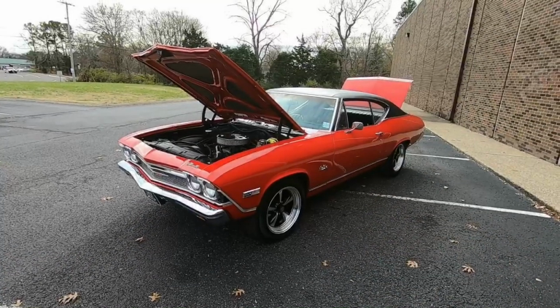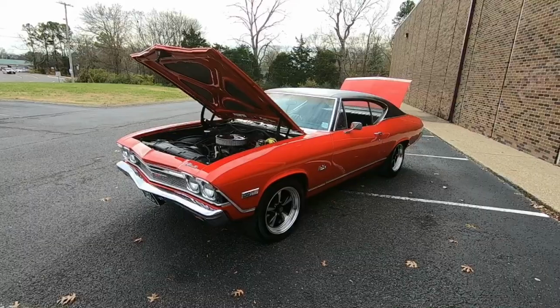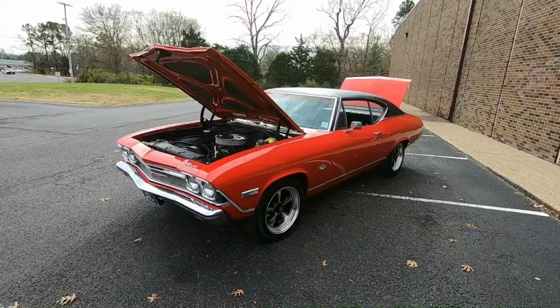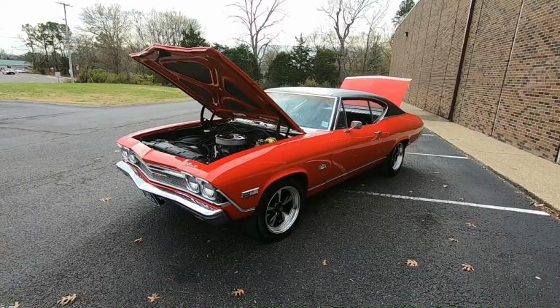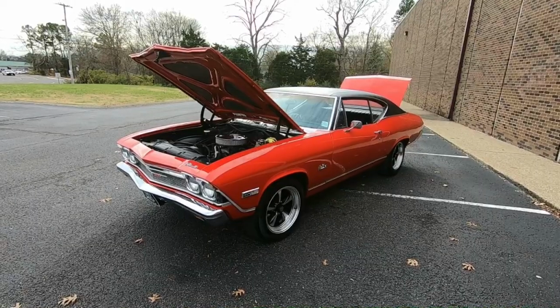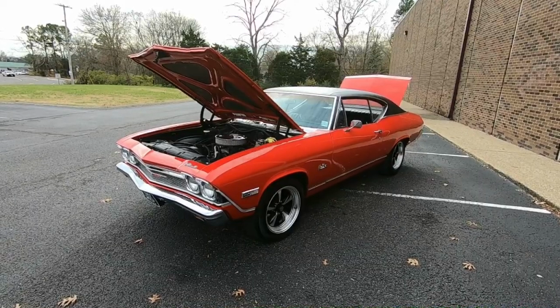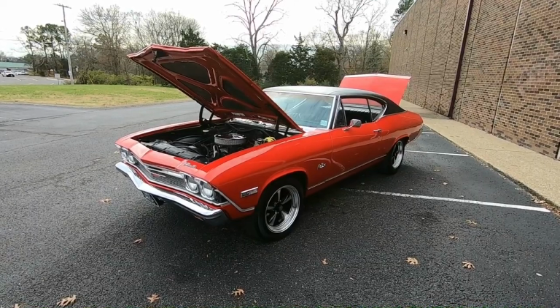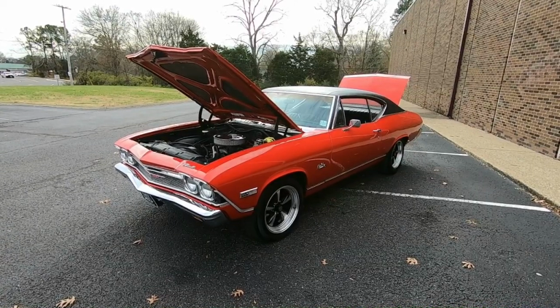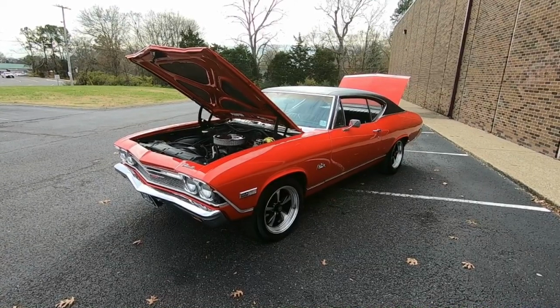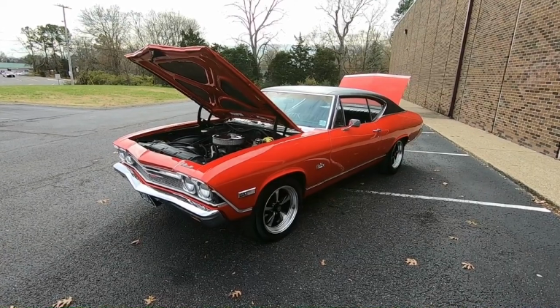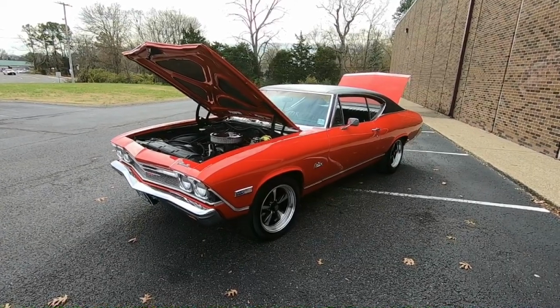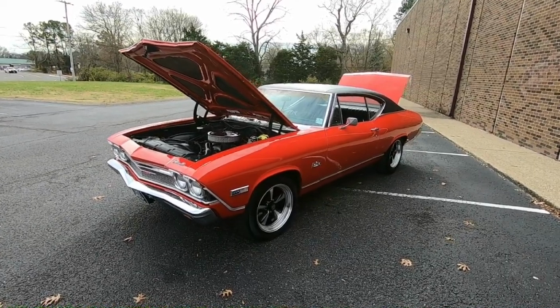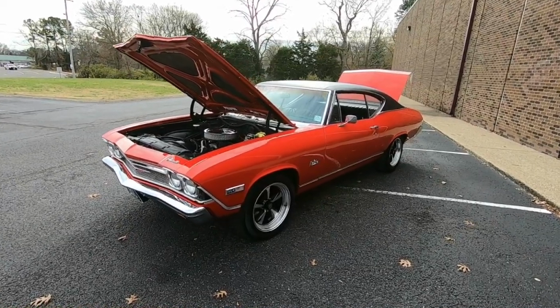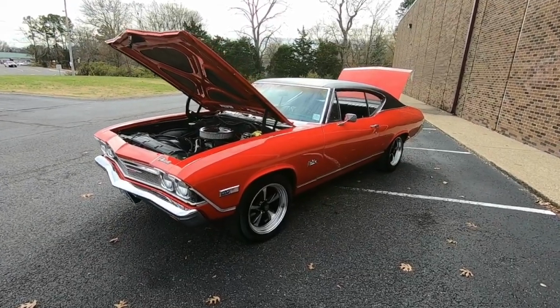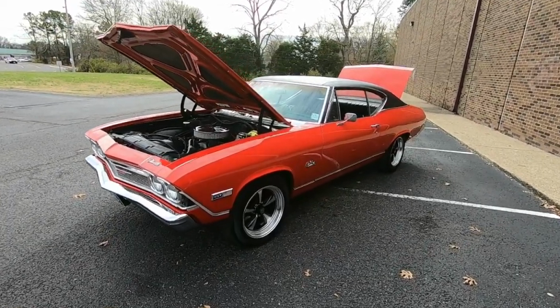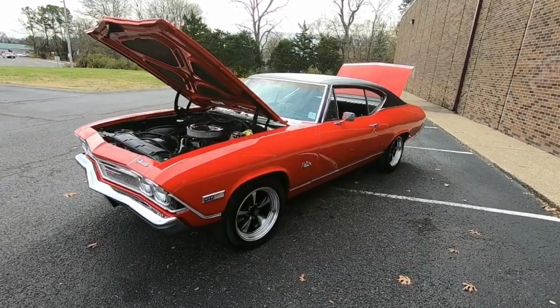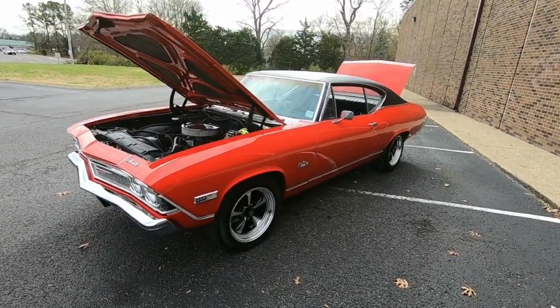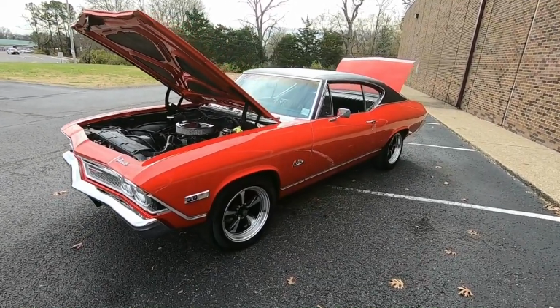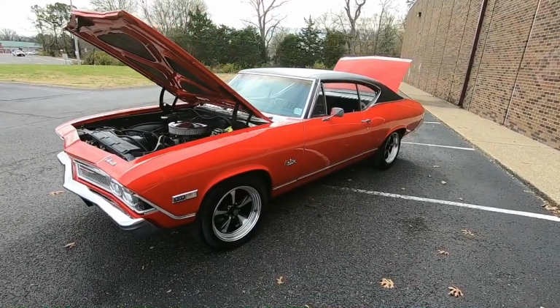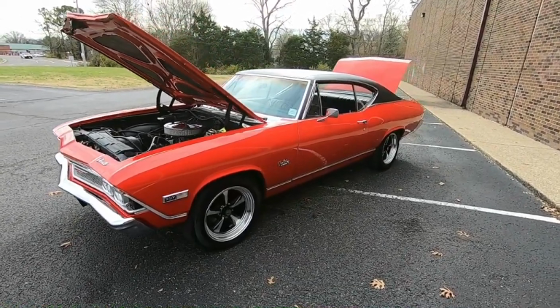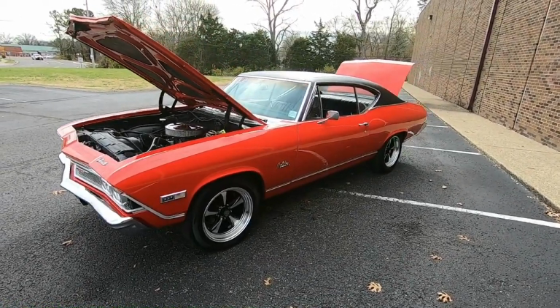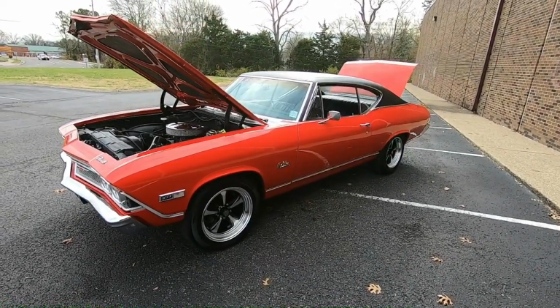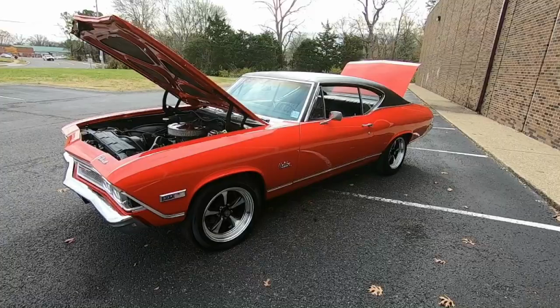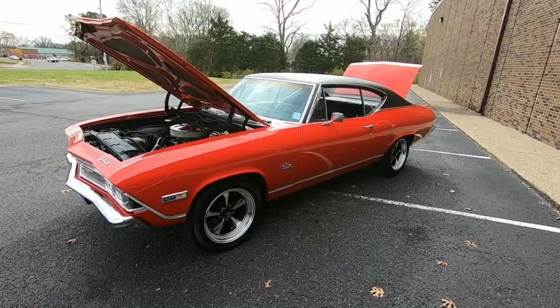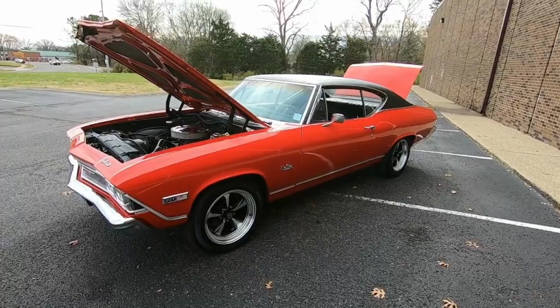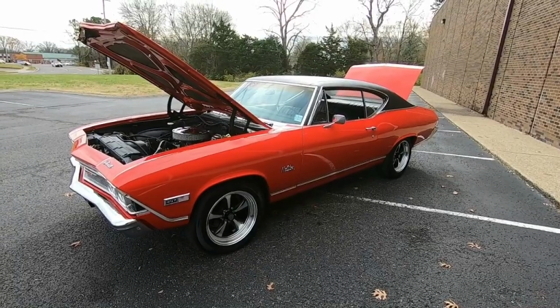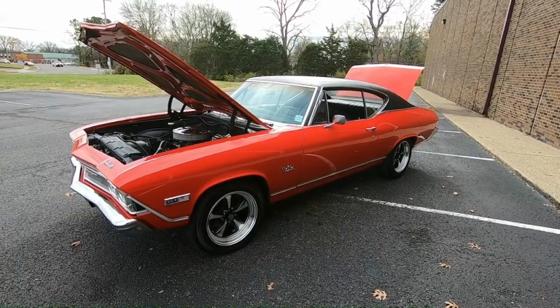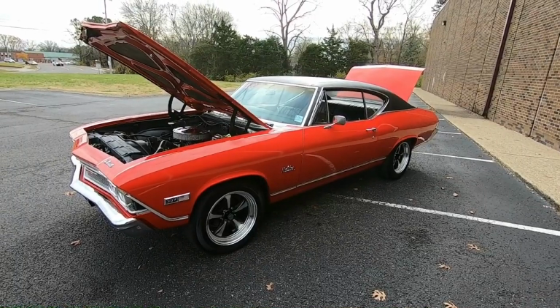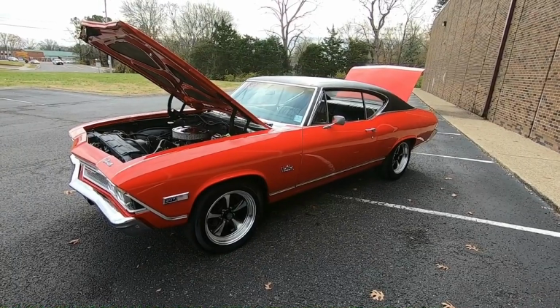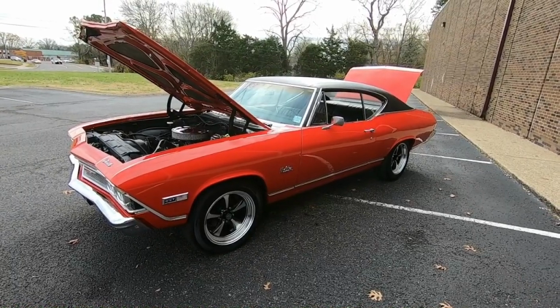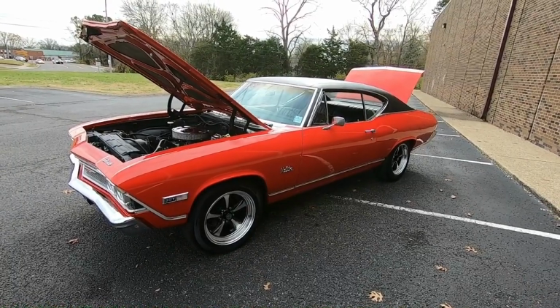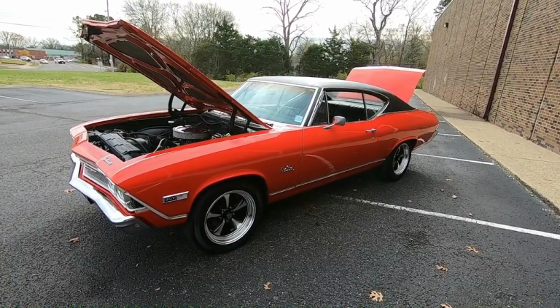Welcome back. This is Nick up here at Maple Motors in Hendersonville, Tennessee, and today we're doing a little walk around on a 1968 Chevelle.